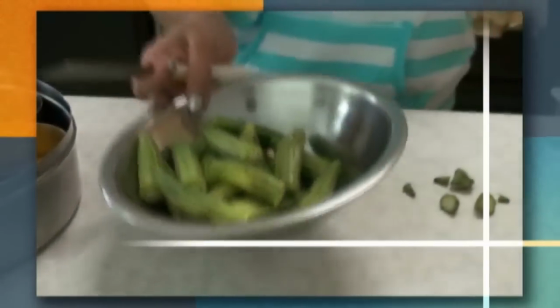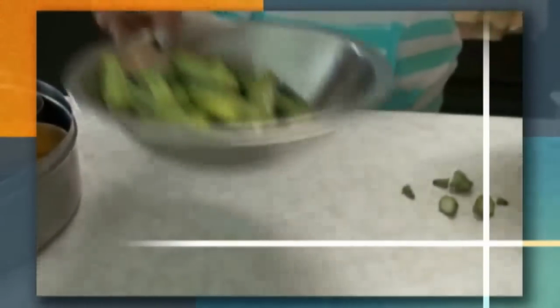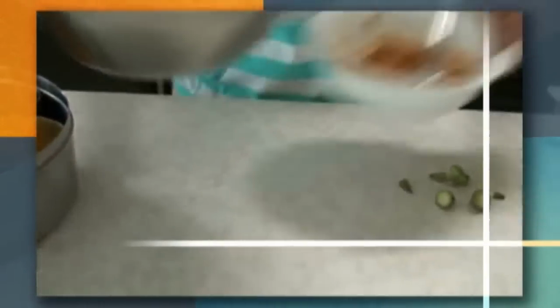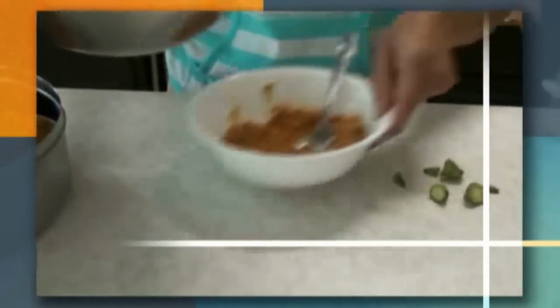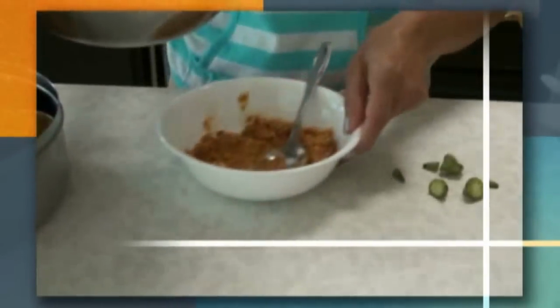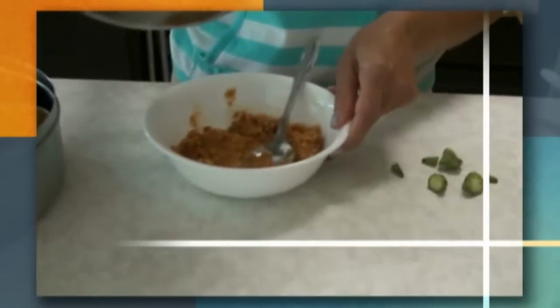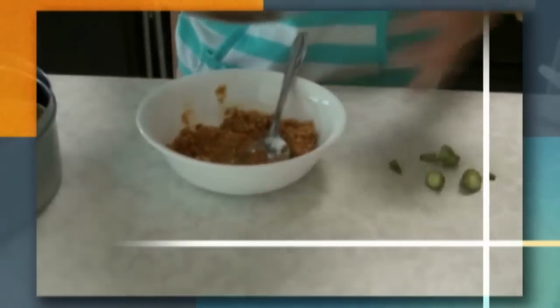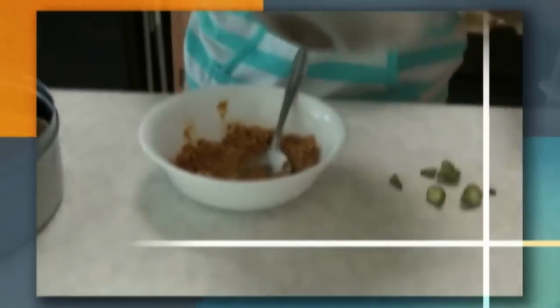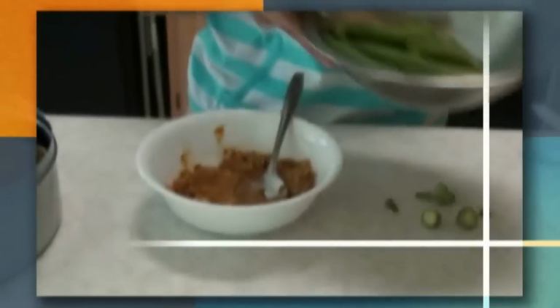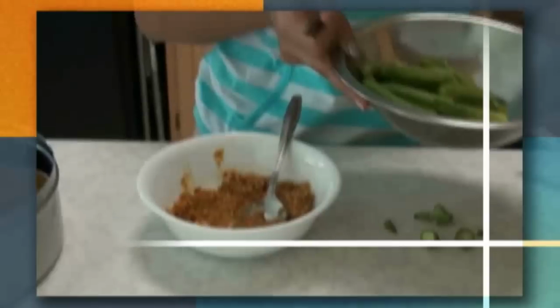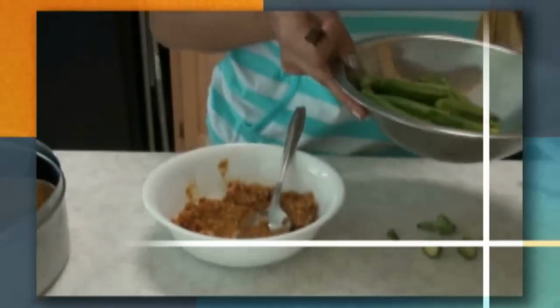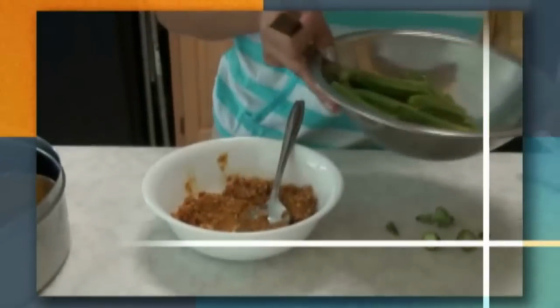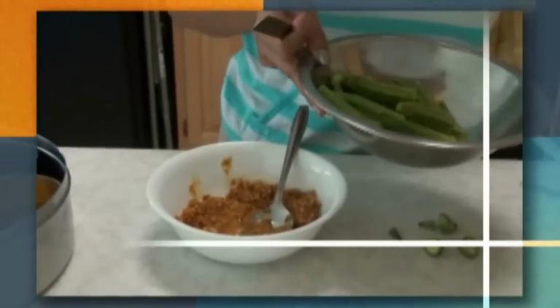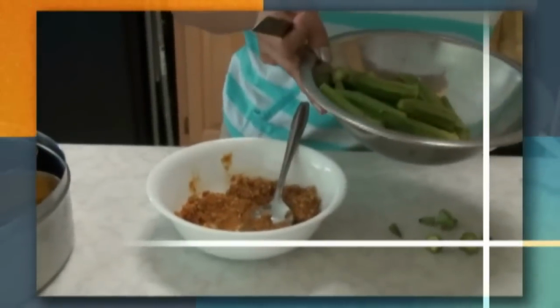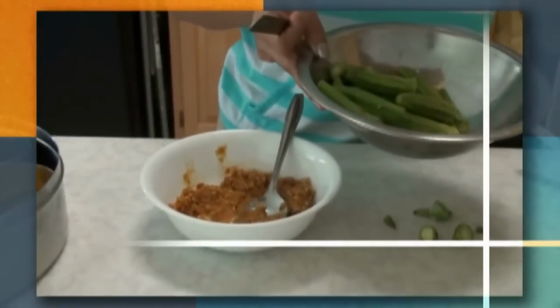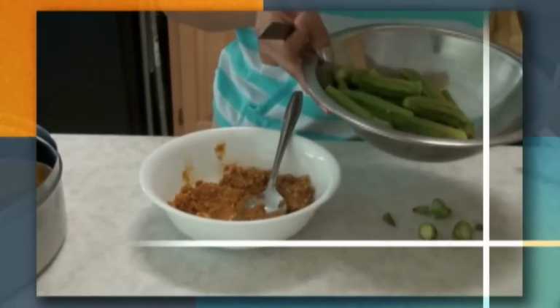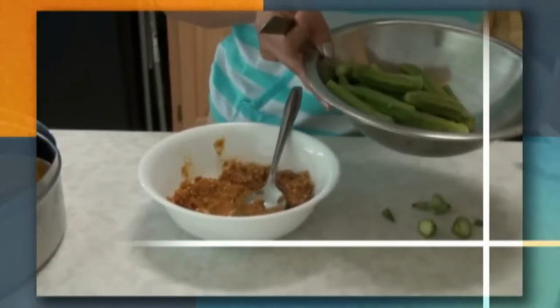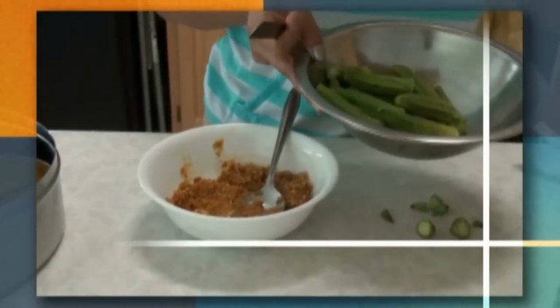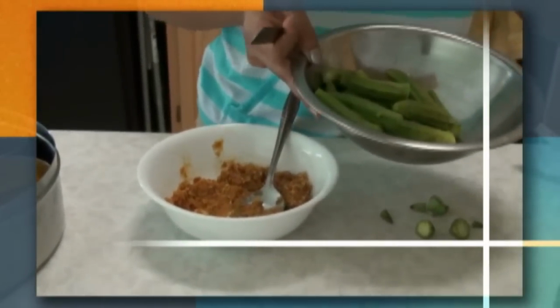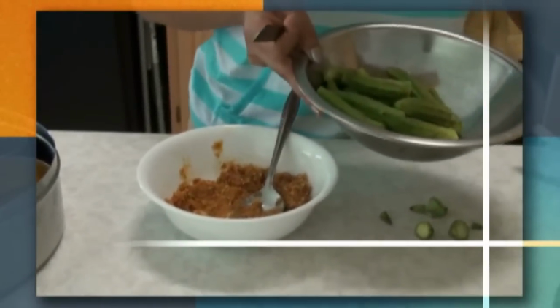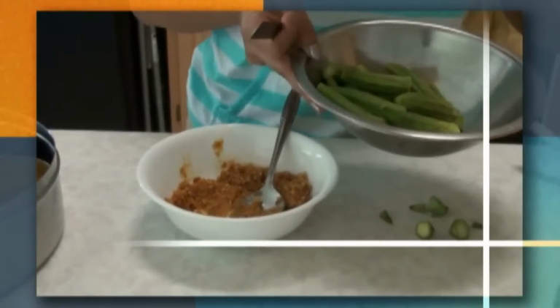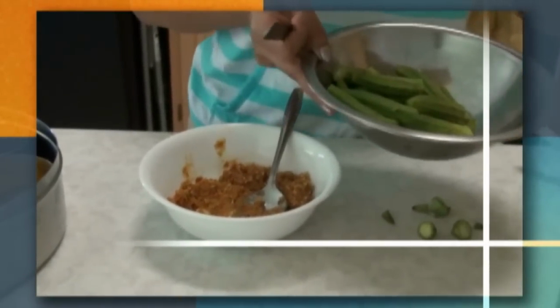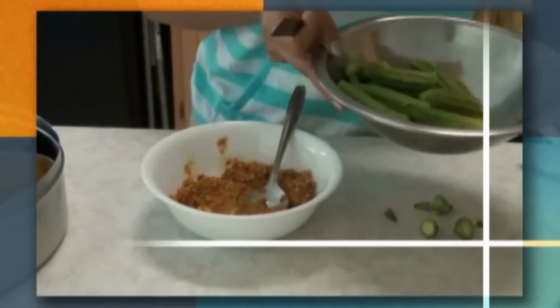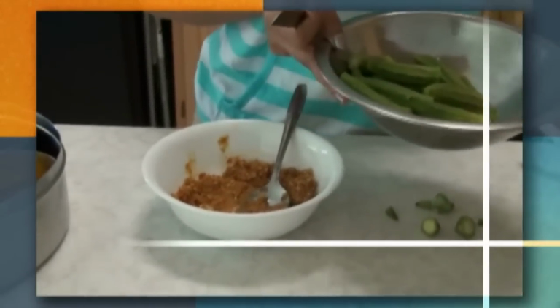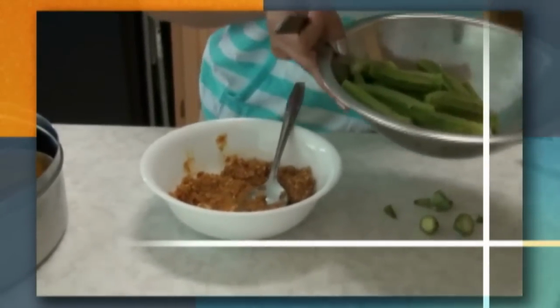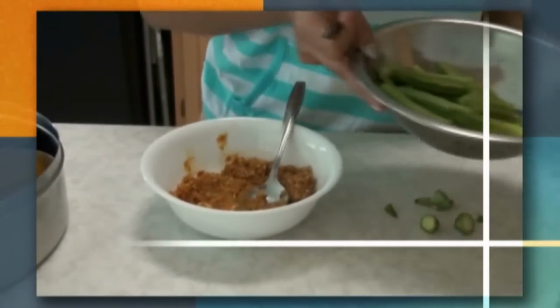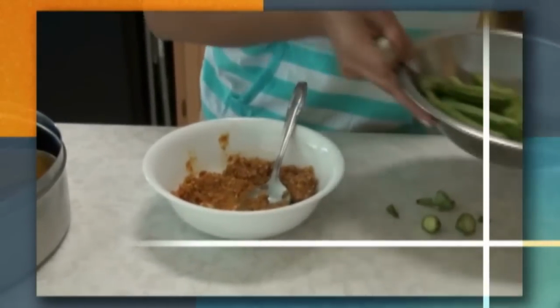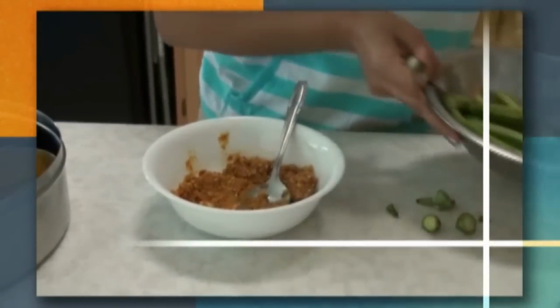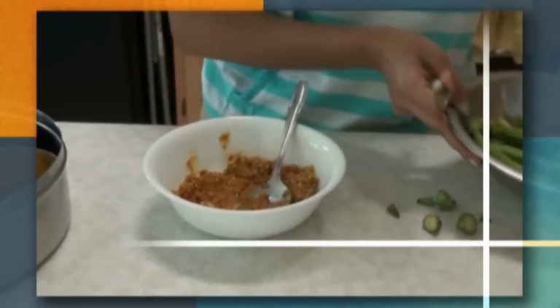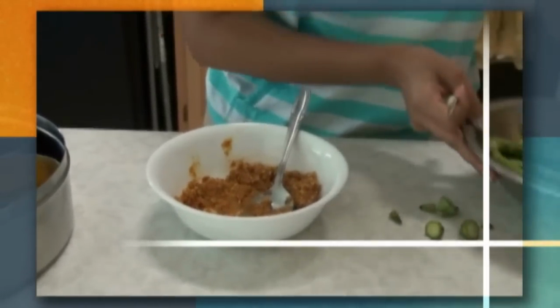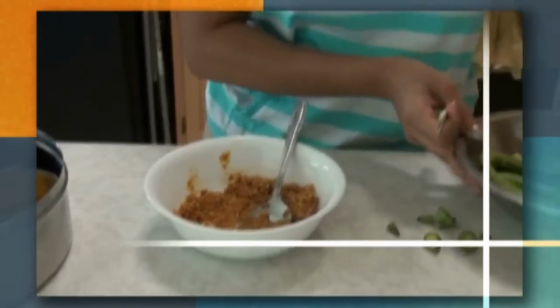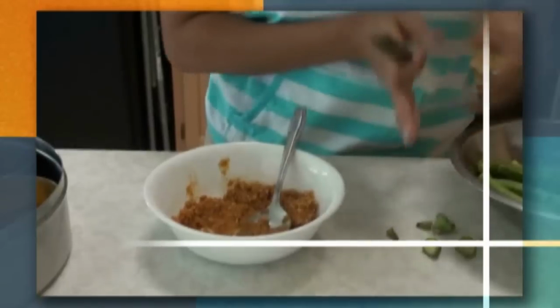To fill the okra, you will have to use your hand because otherwise you won't be able to fill the okra properly.